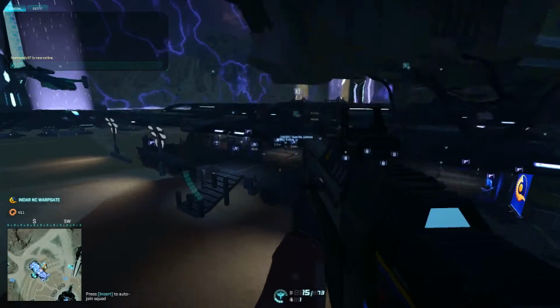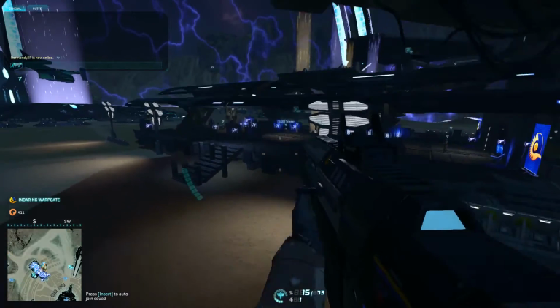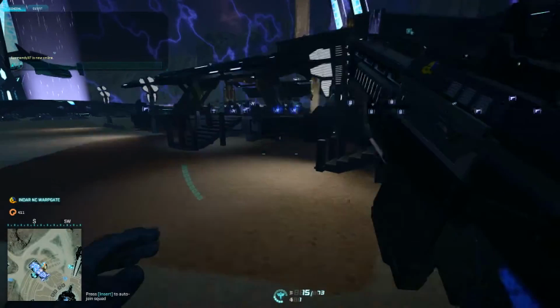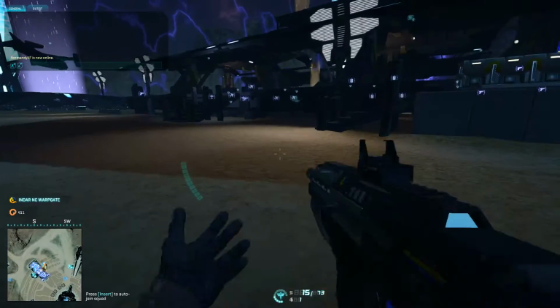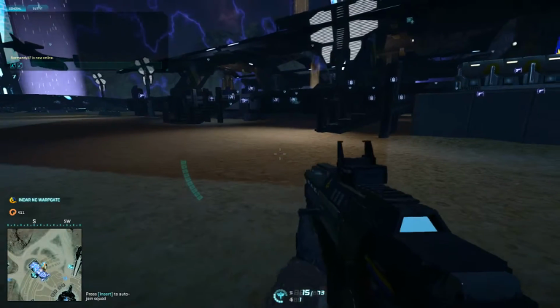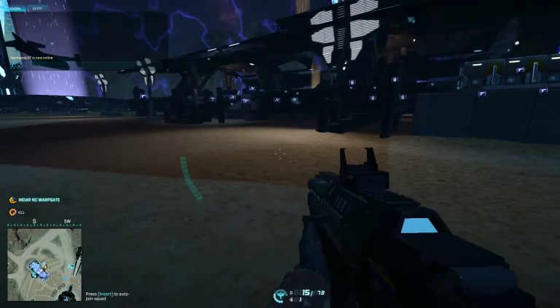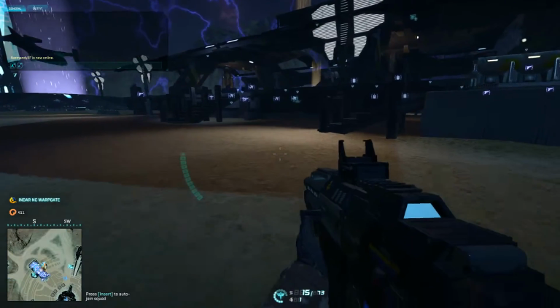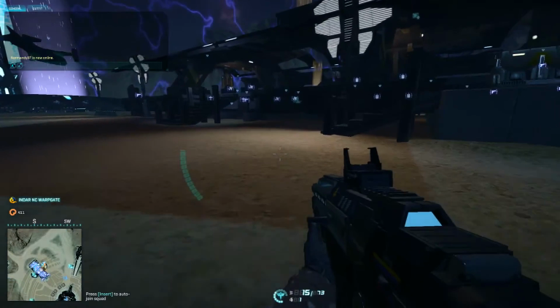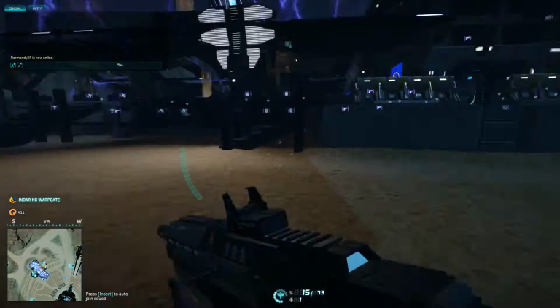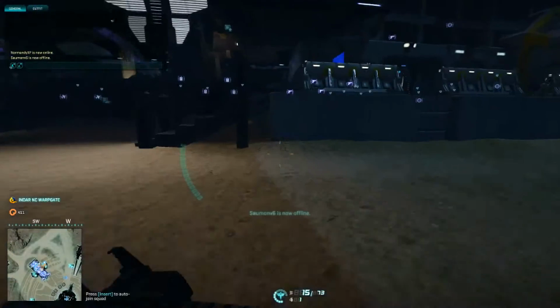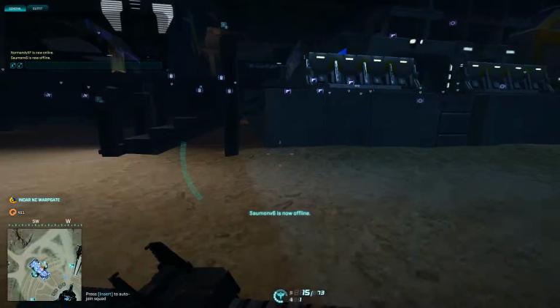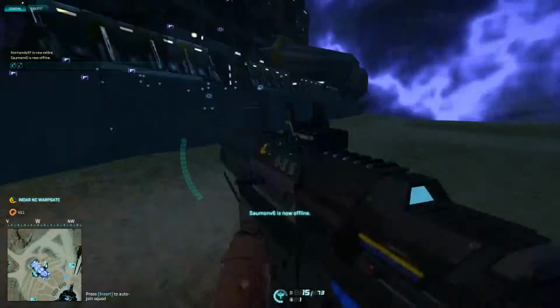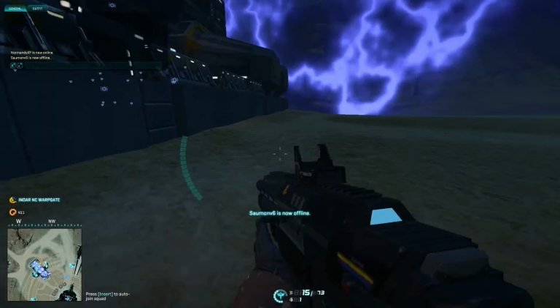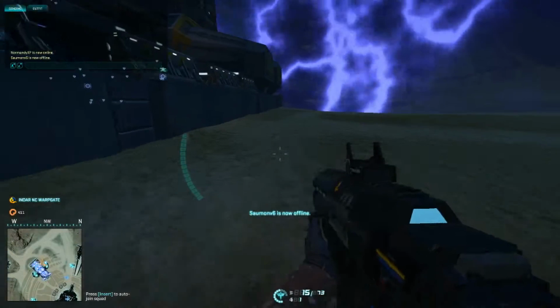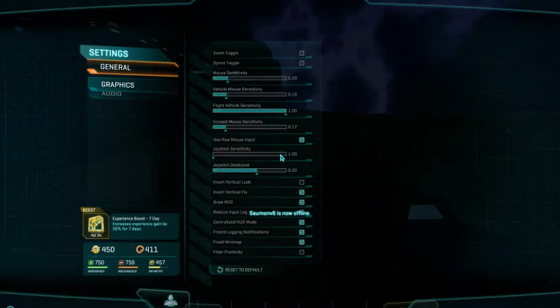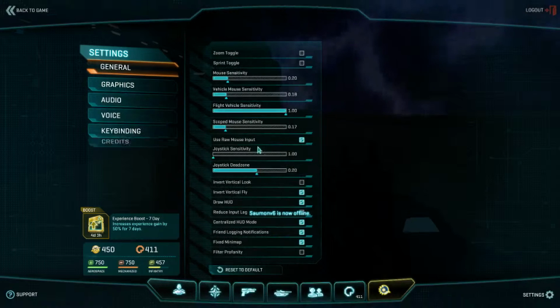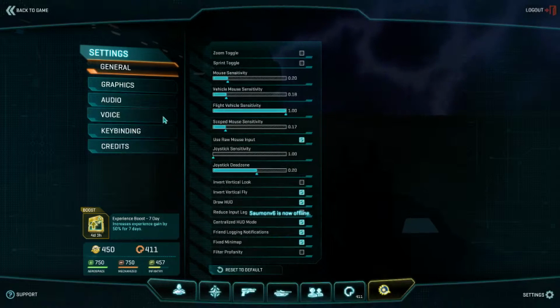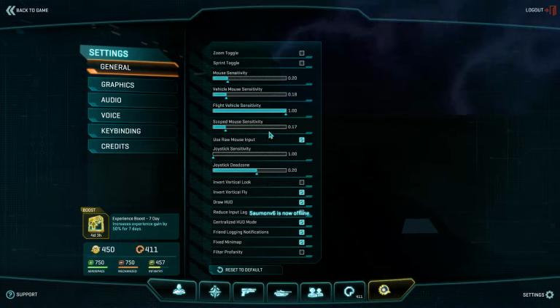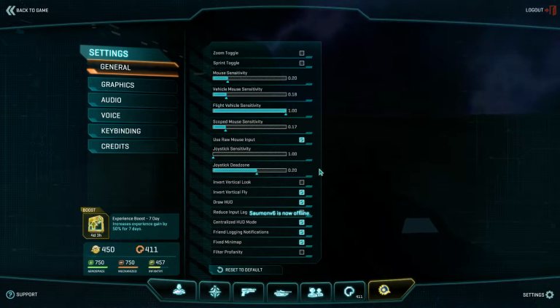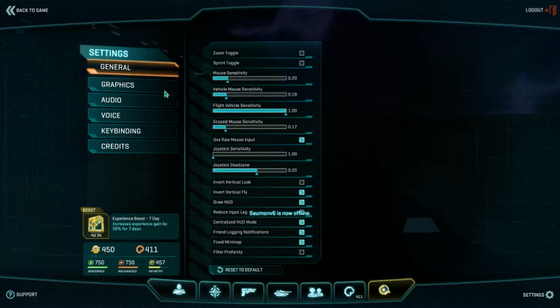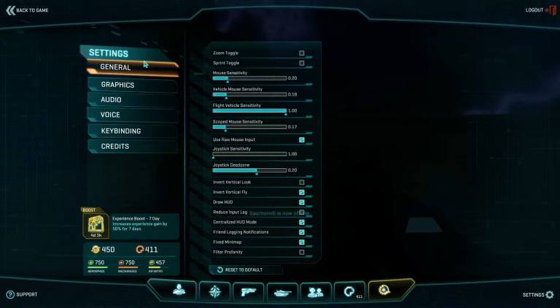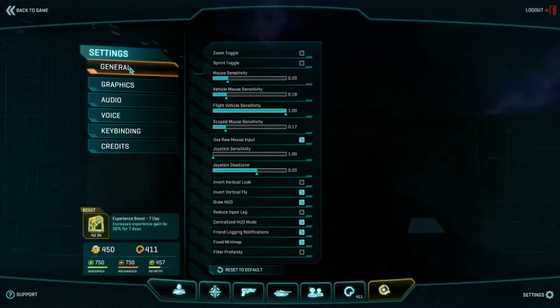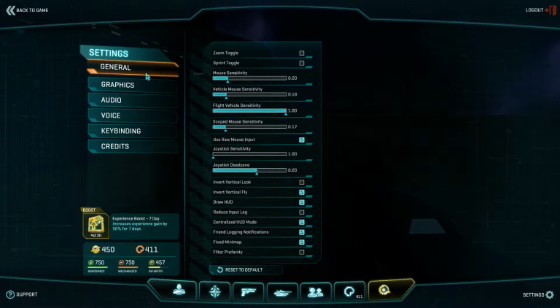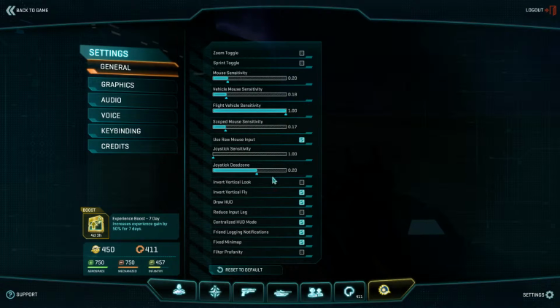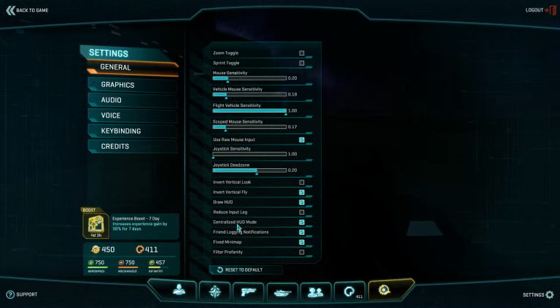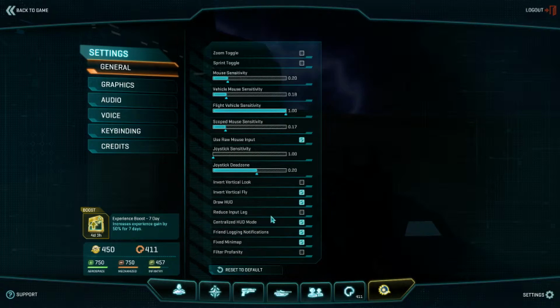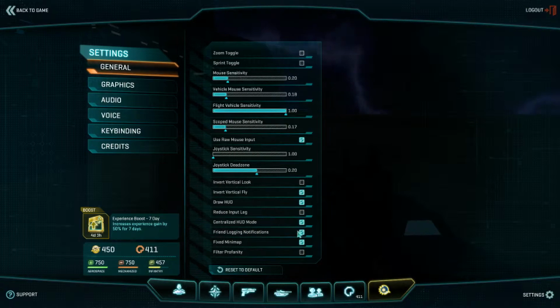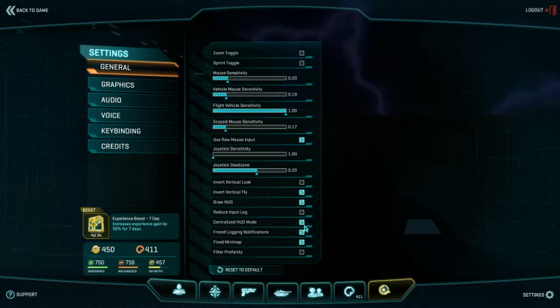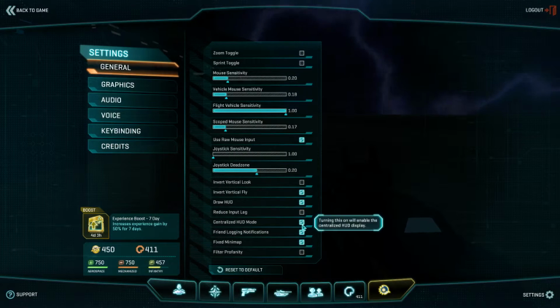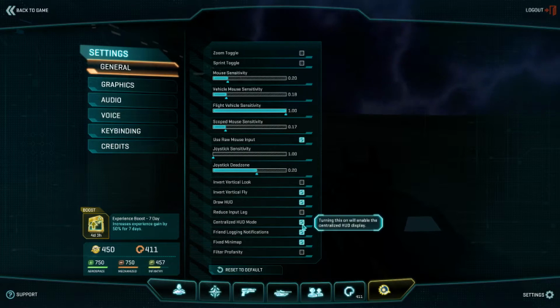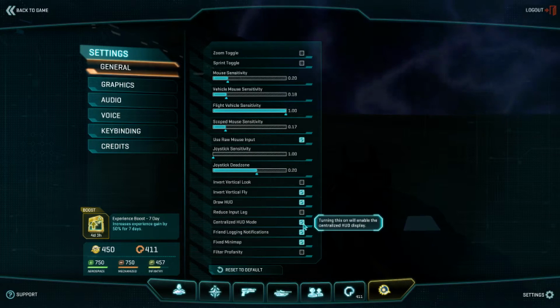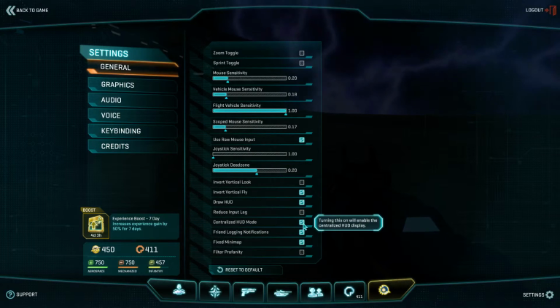I didn't notice there was much of a problem, but people are saying they're having trouble finding it. Just hit Escape, go to your general settings — it's this one right here, centralized HUD.